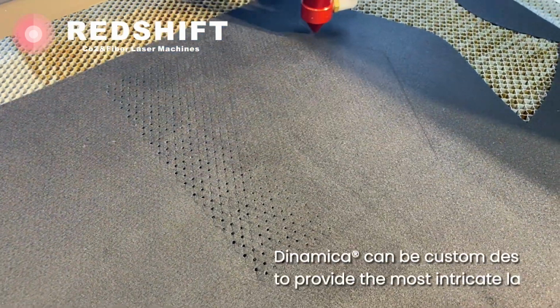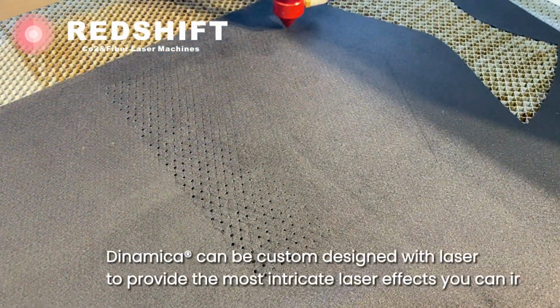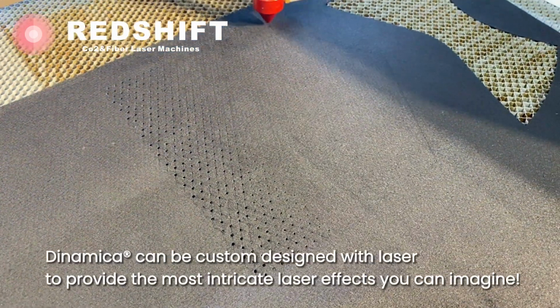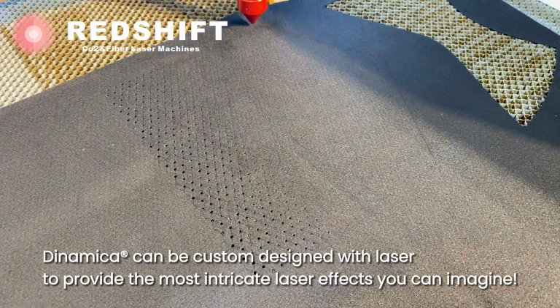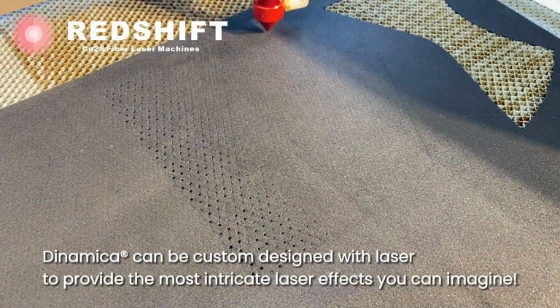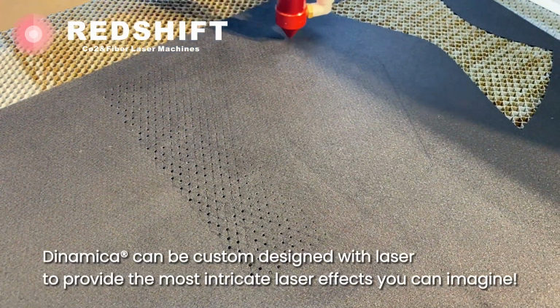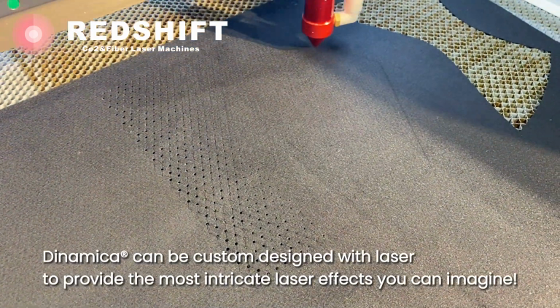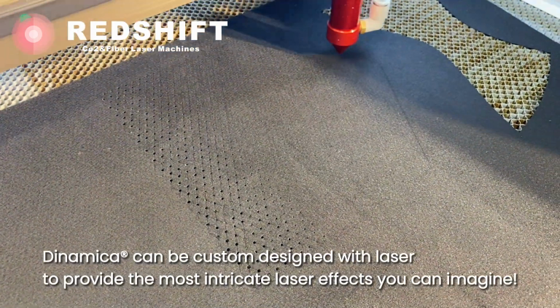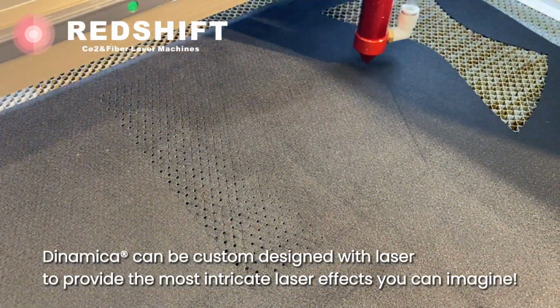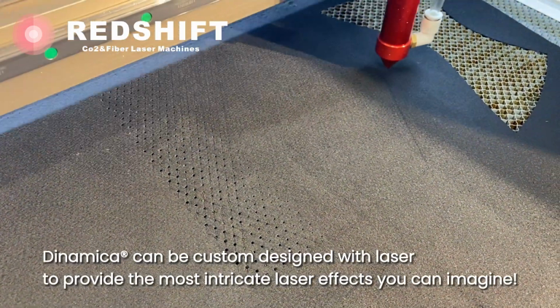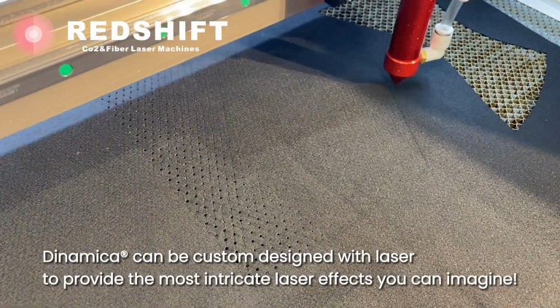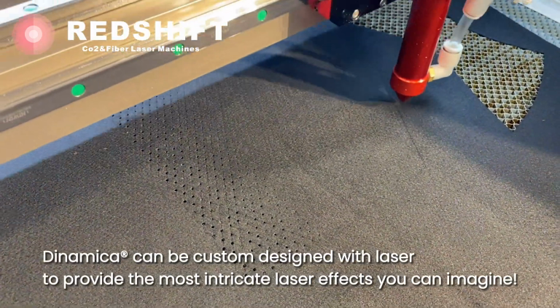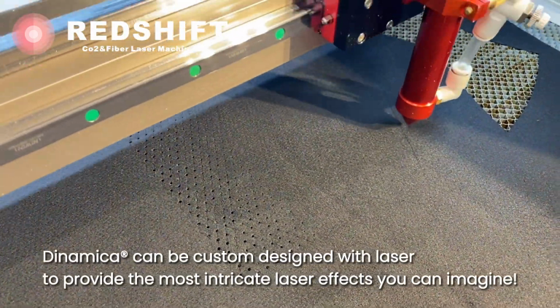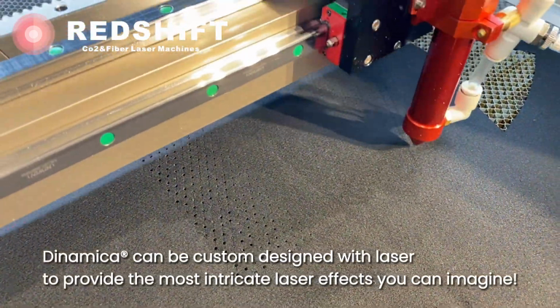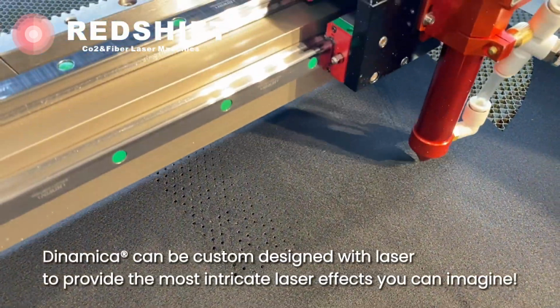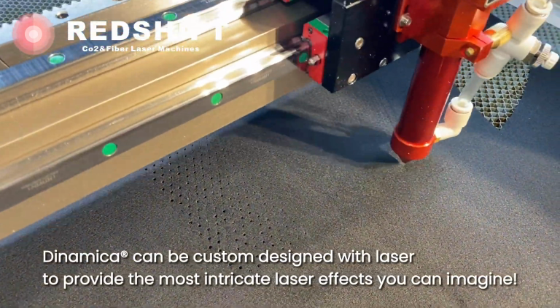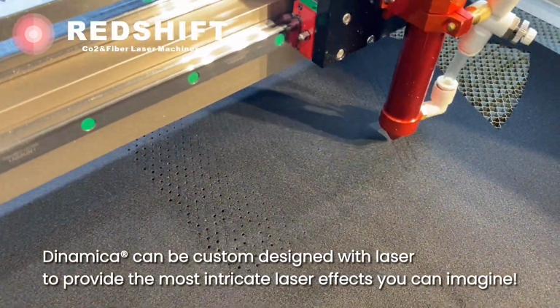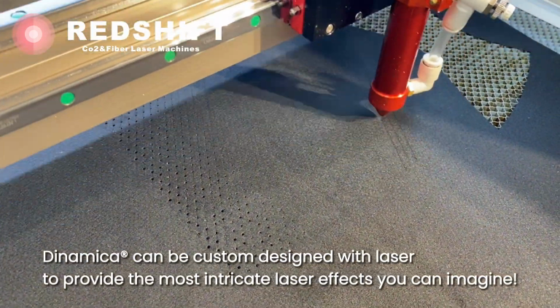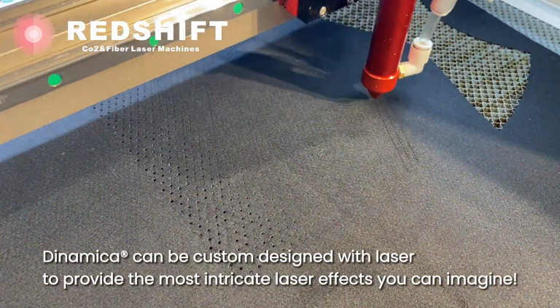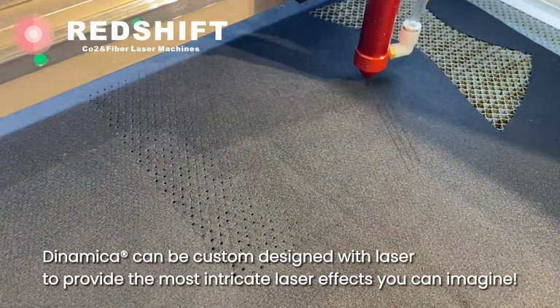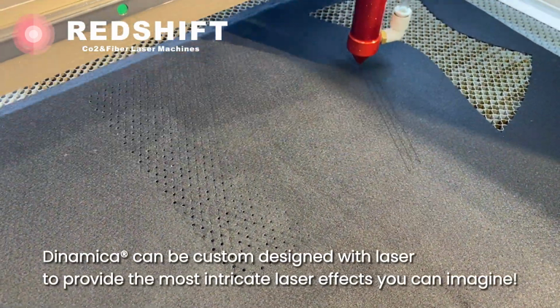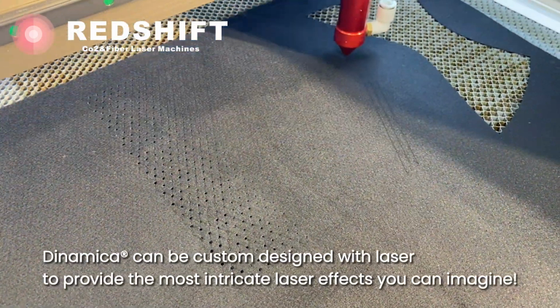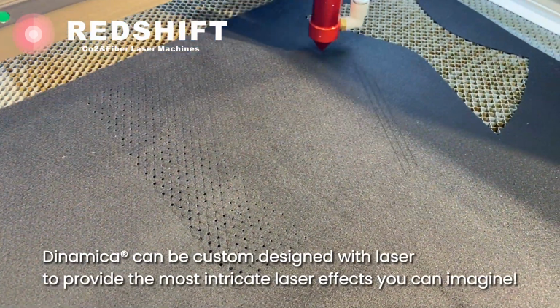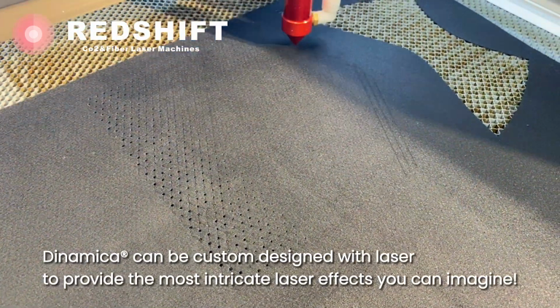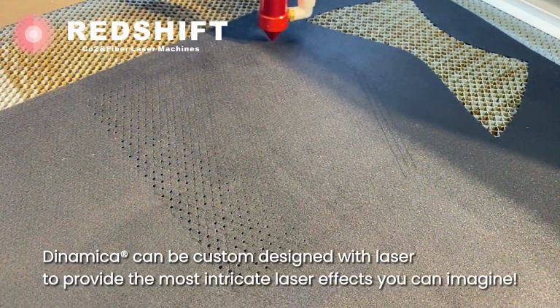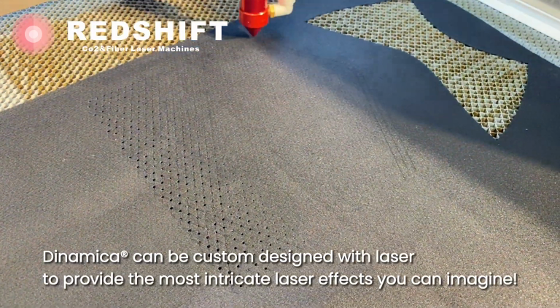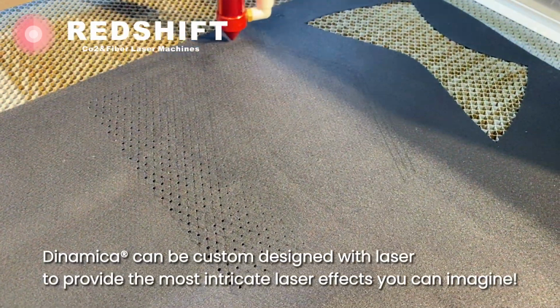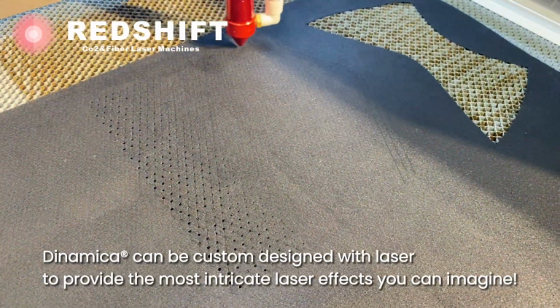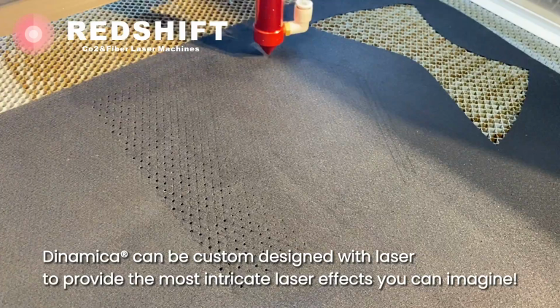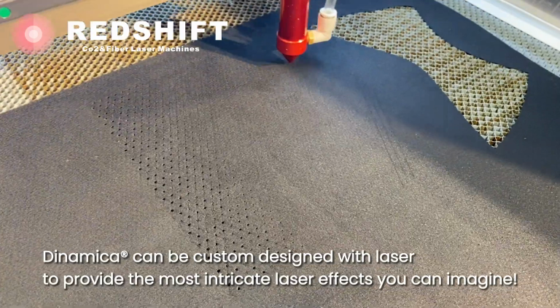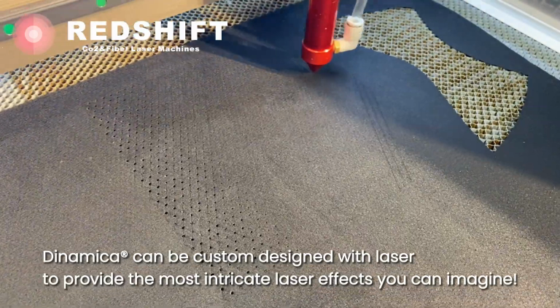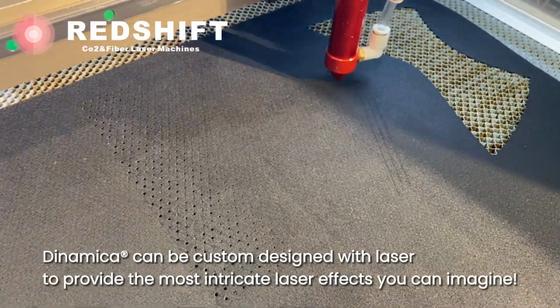Dynamica can be custom designed with lasers to provide the most intricate laser effects you can imagine.